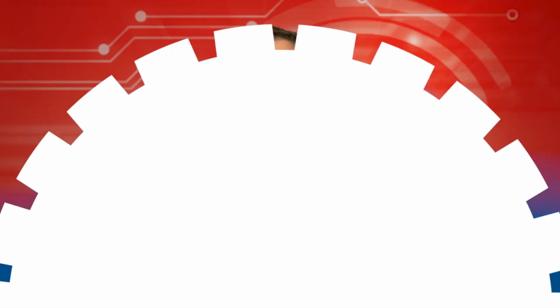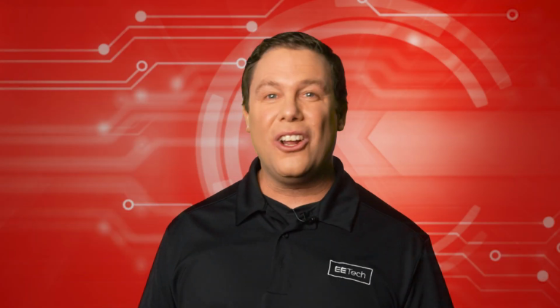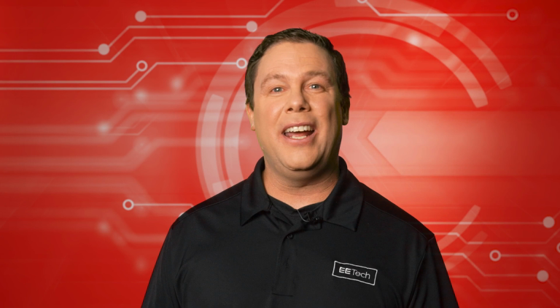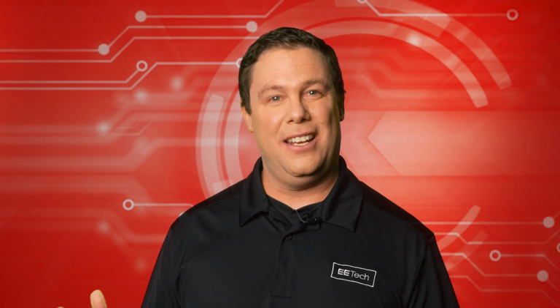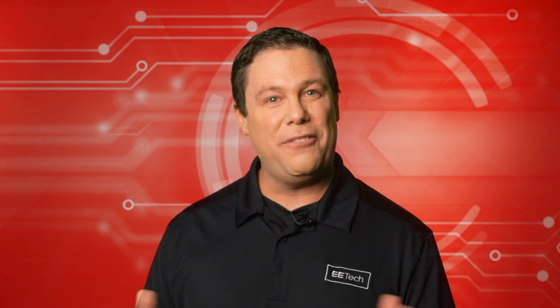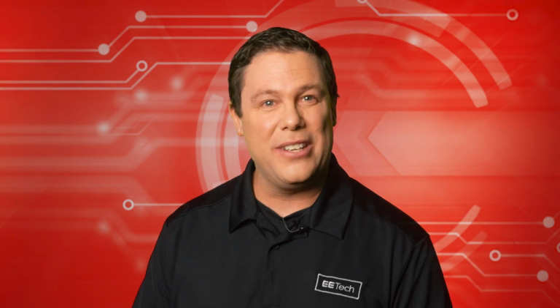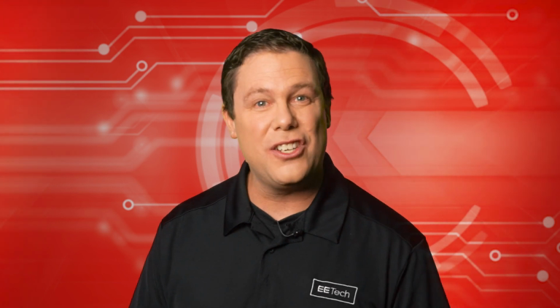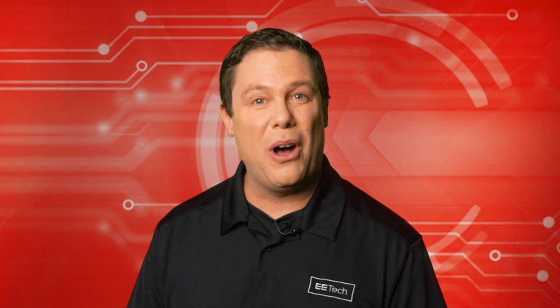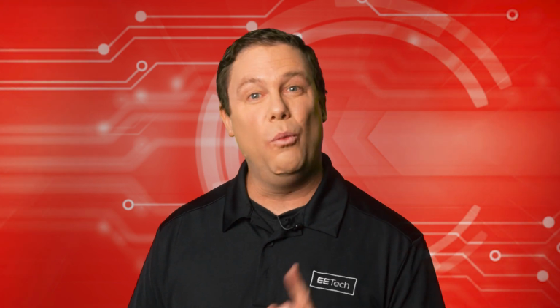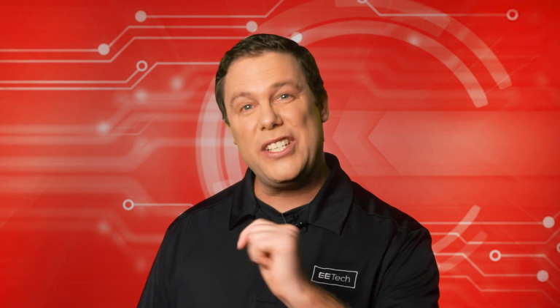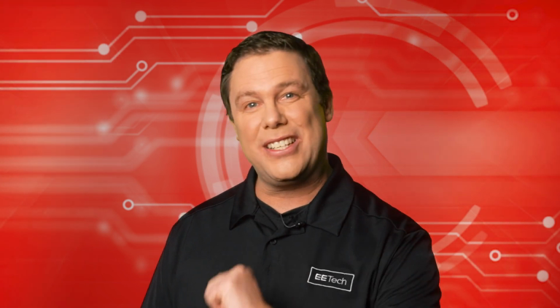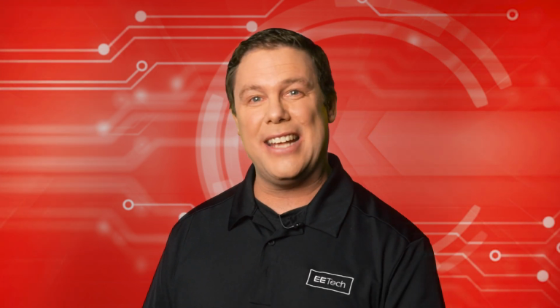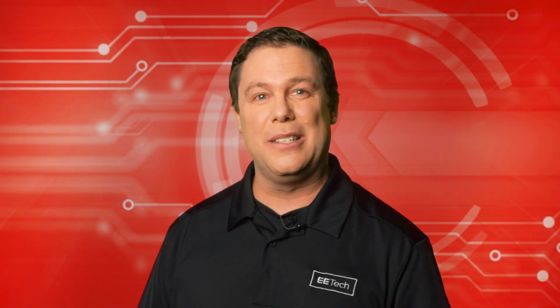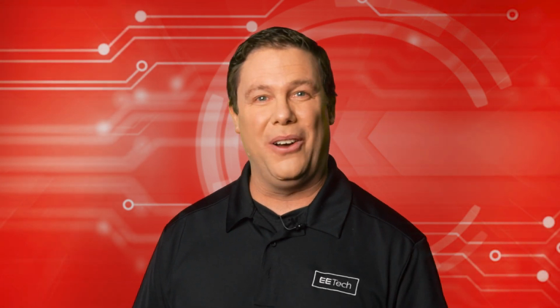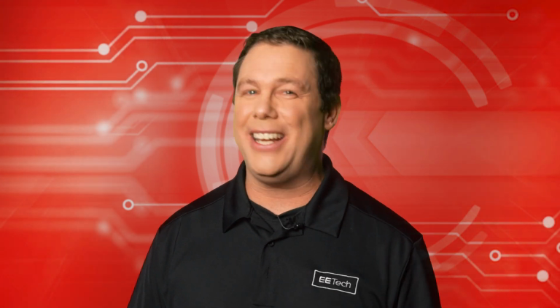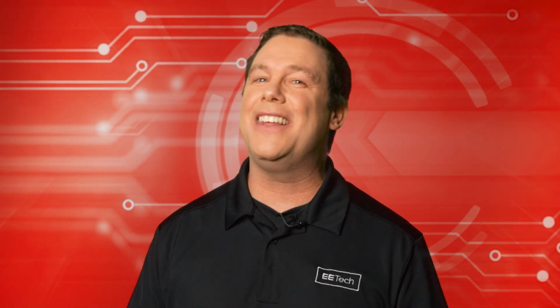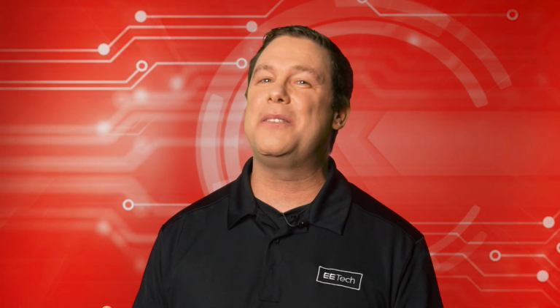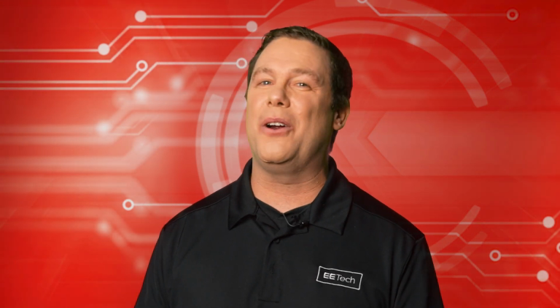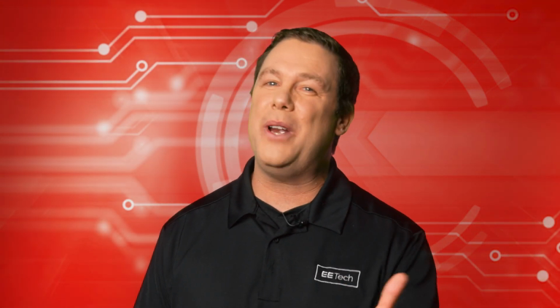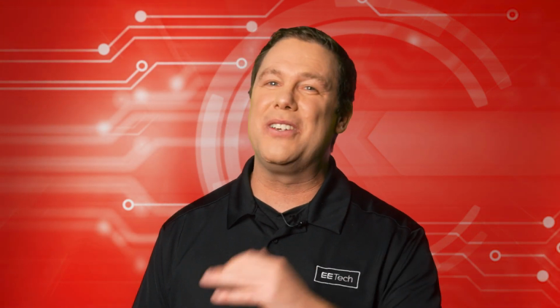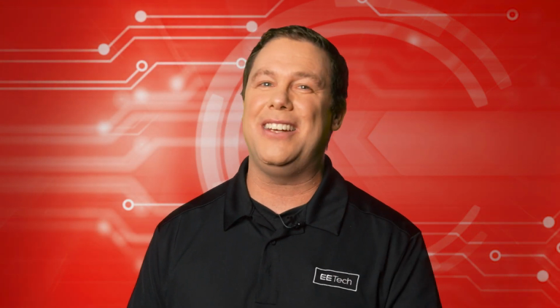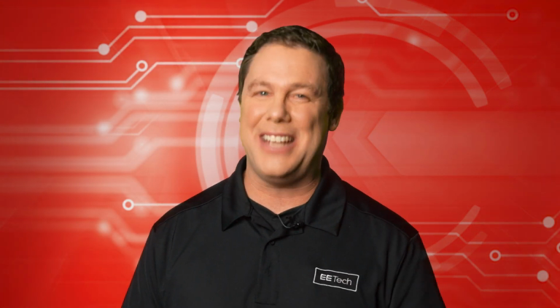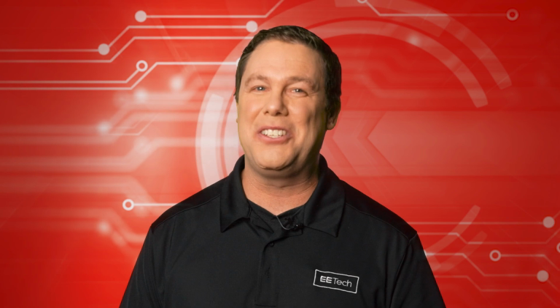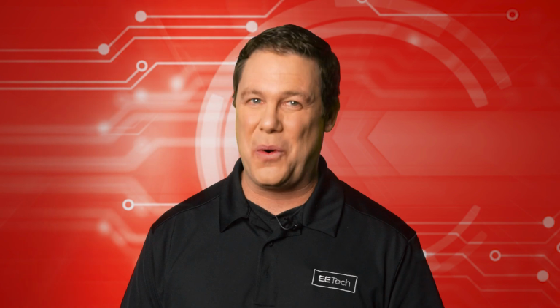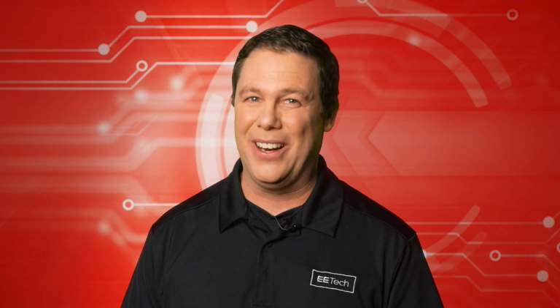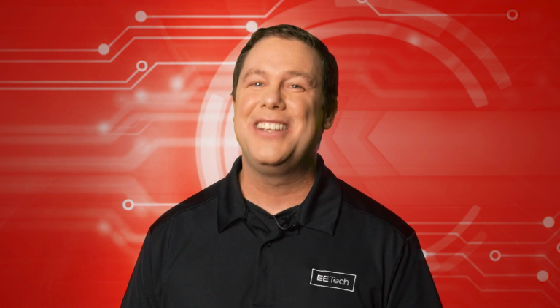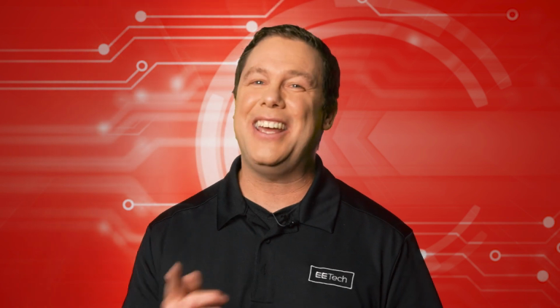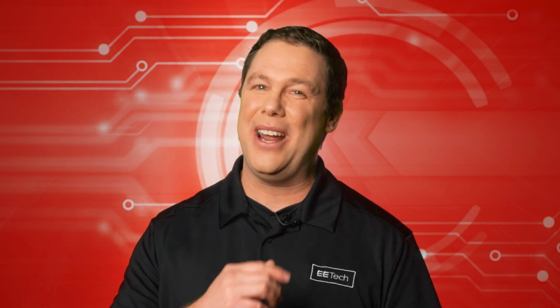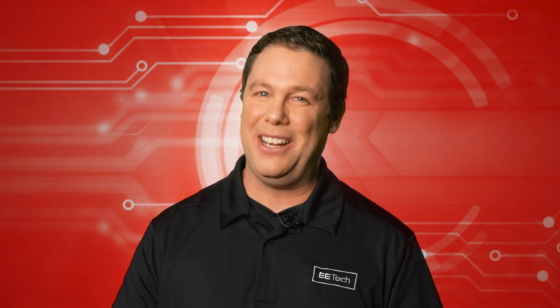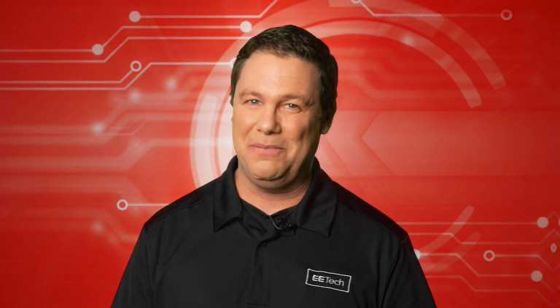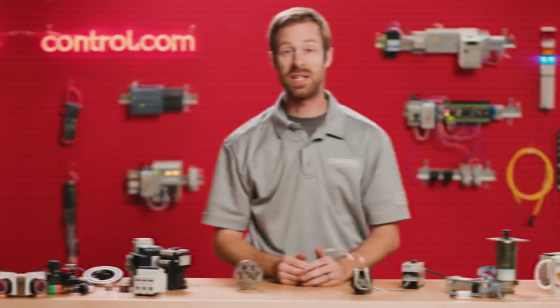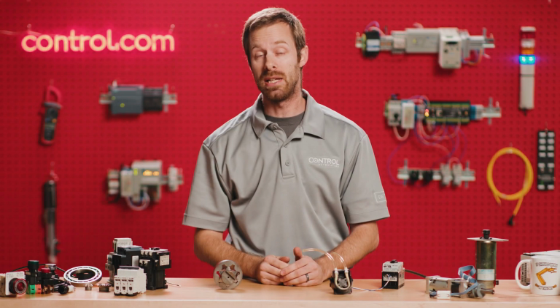Learning is the foundation upon which success is built. In this spirit, we present David's Corner. Take it away, David. Thanks, Andy.